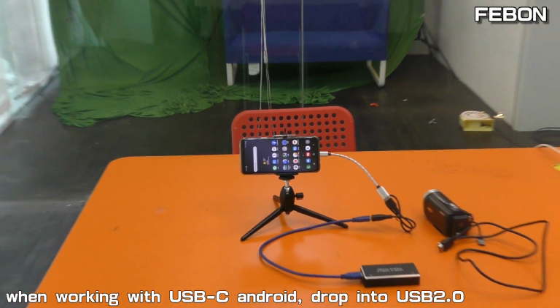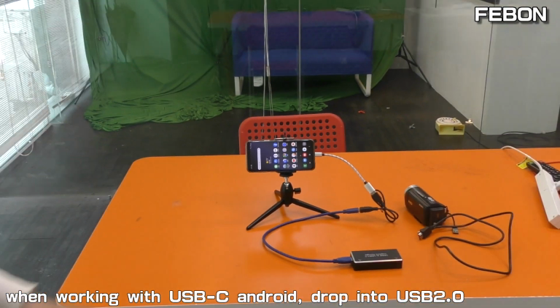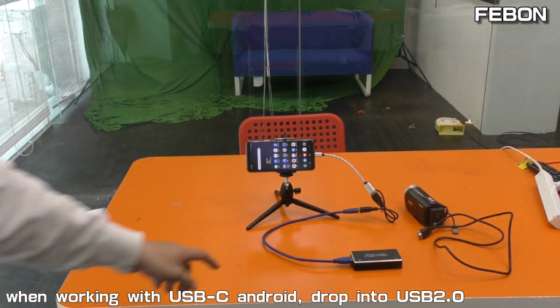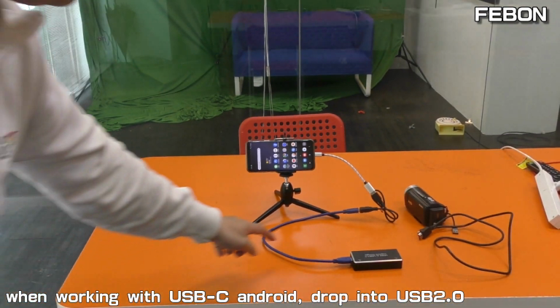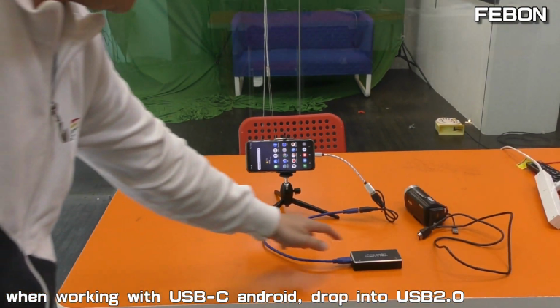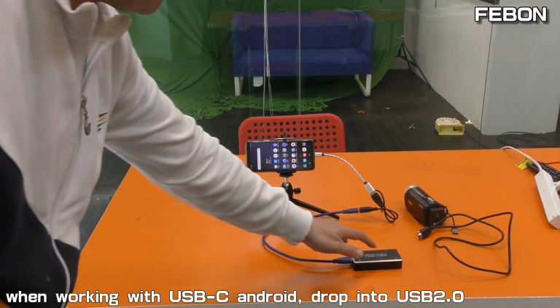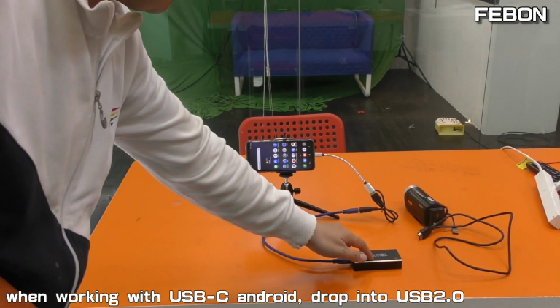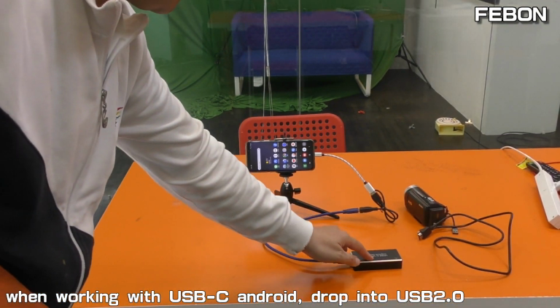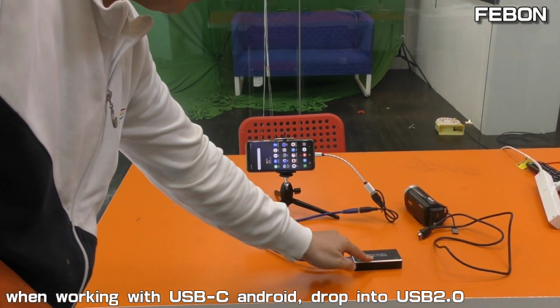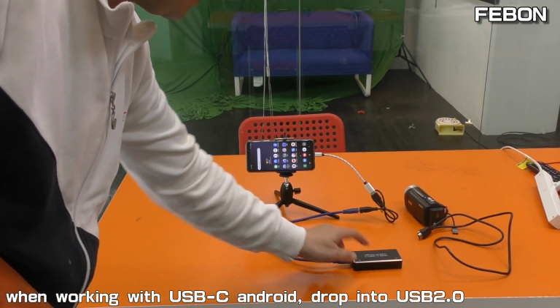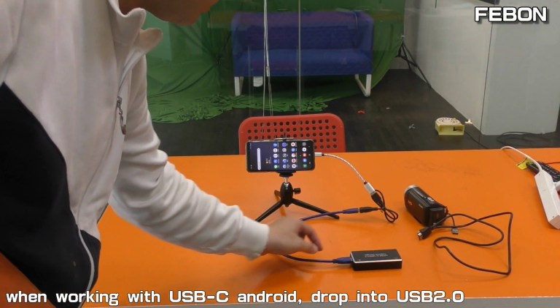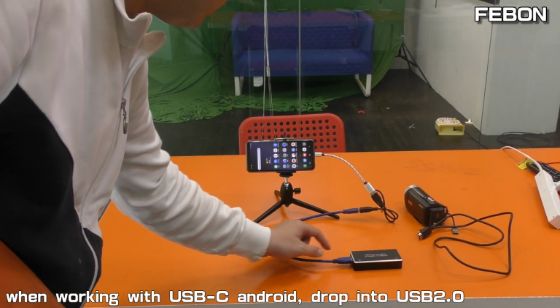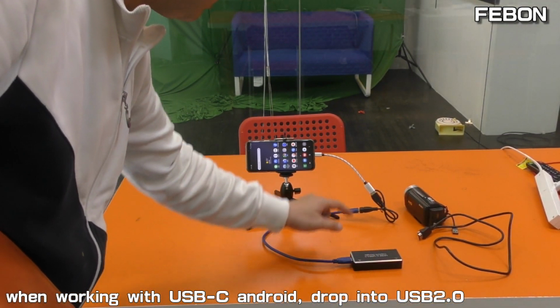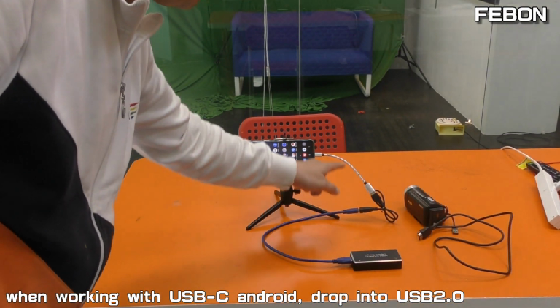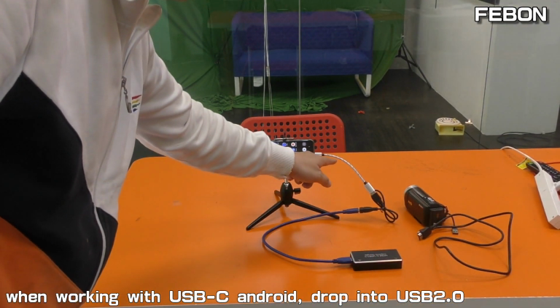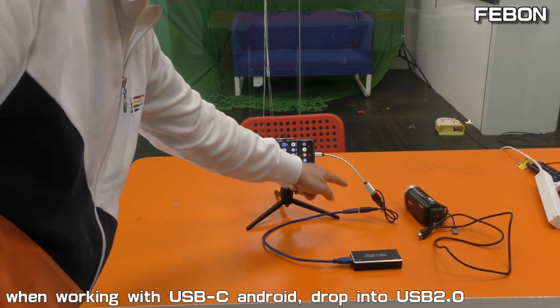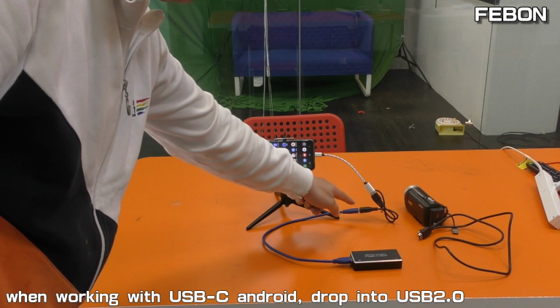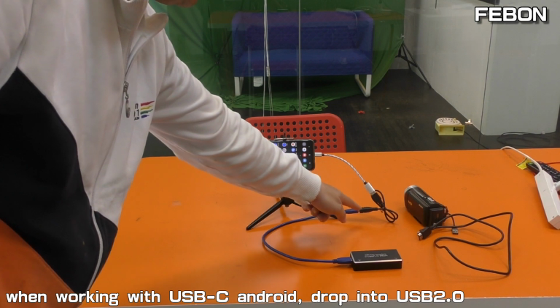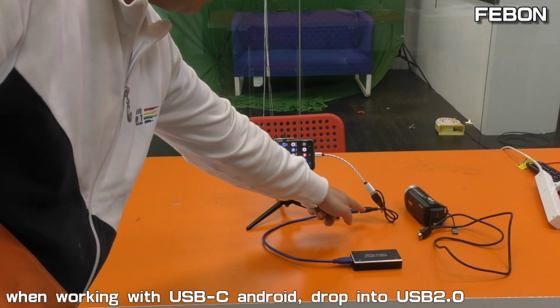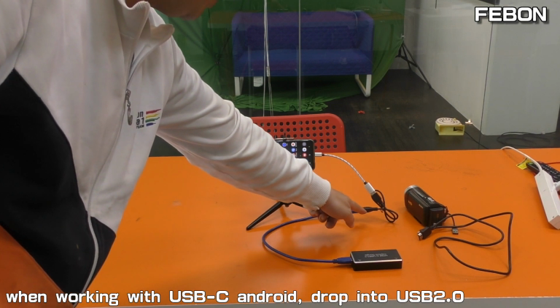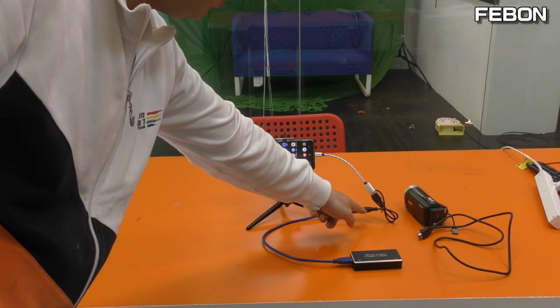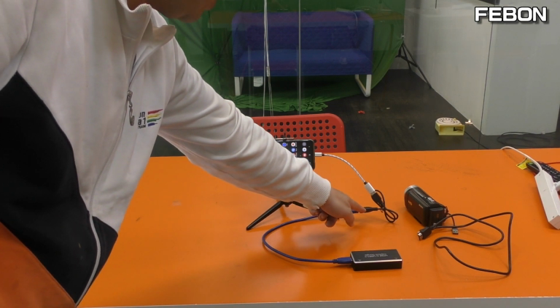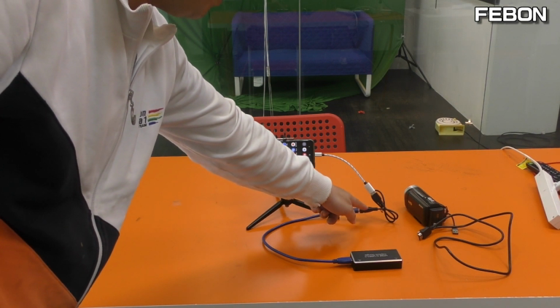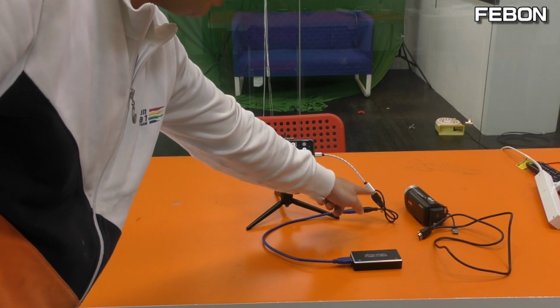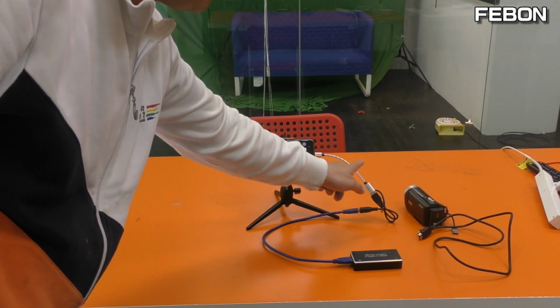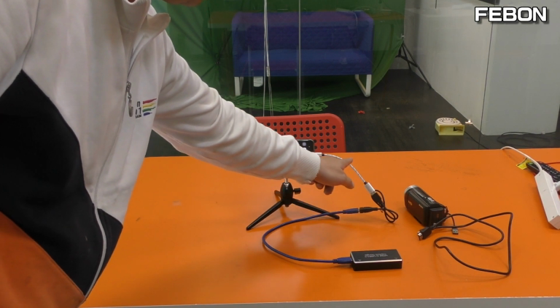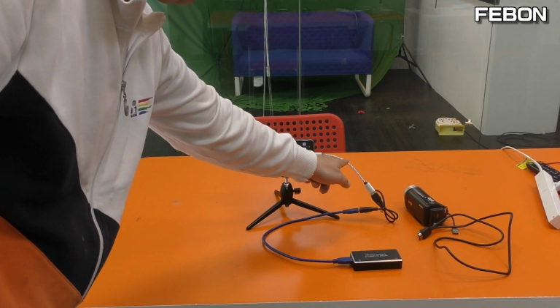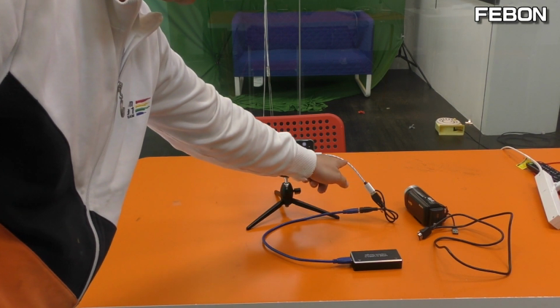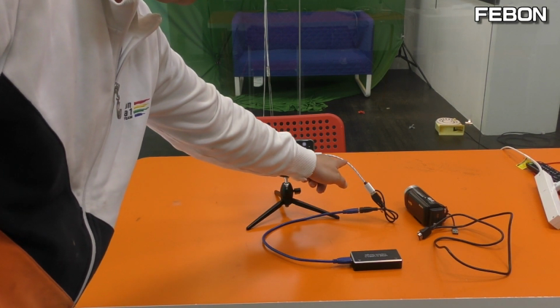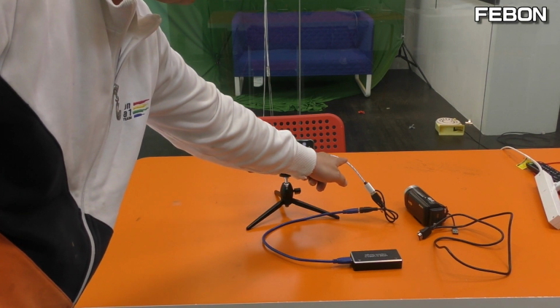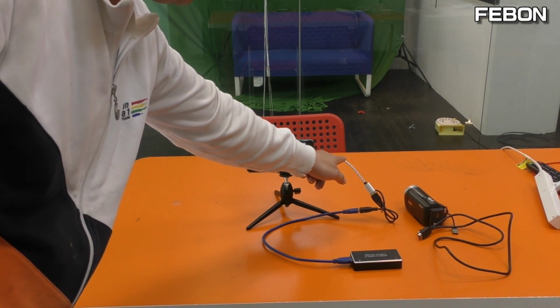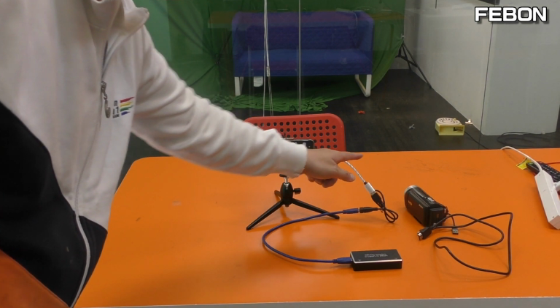UVC-H9 Capture Card and the USB2 cable with Type-C OTG.